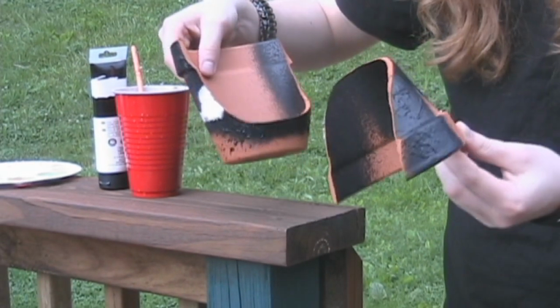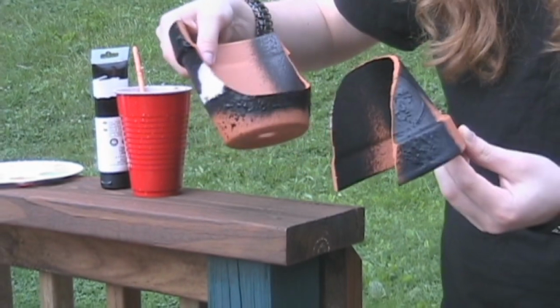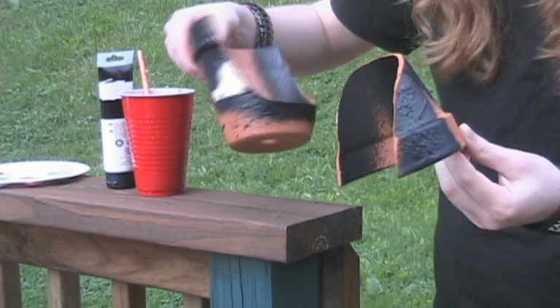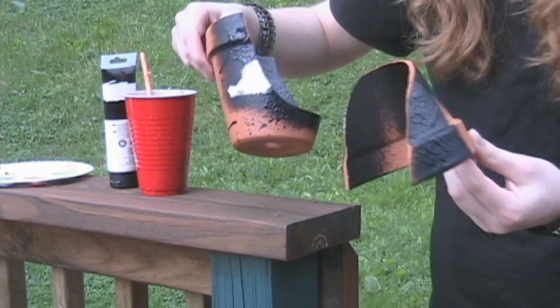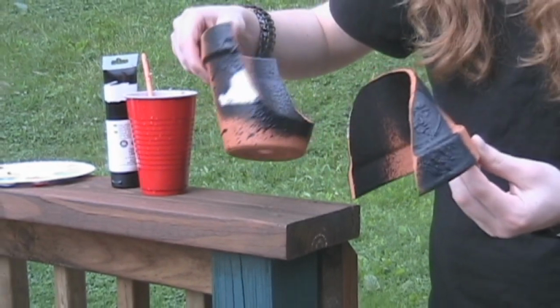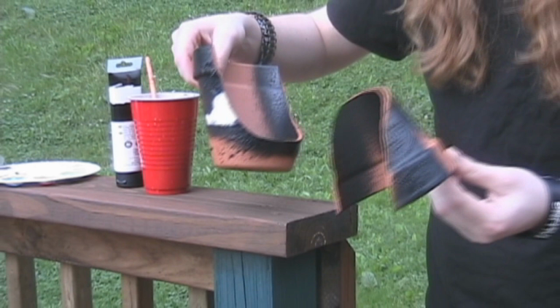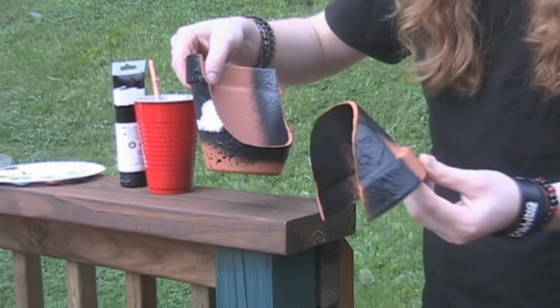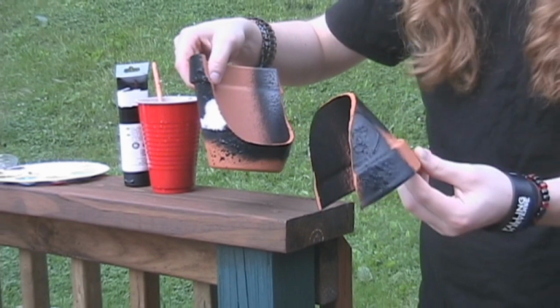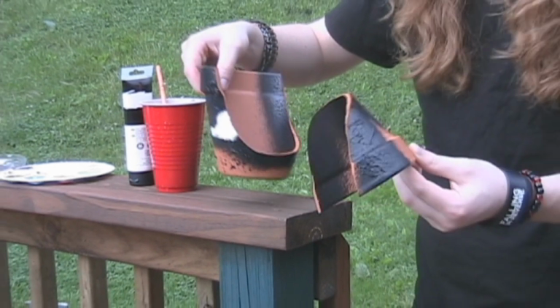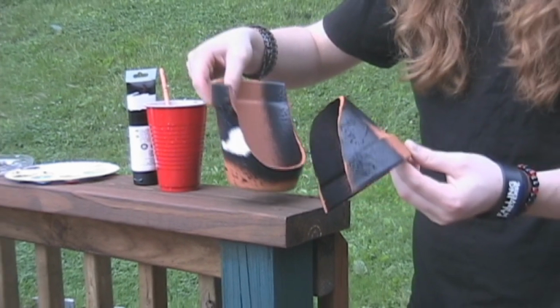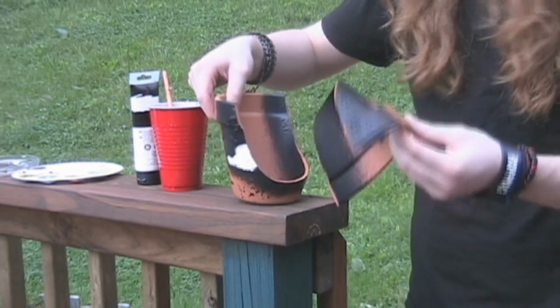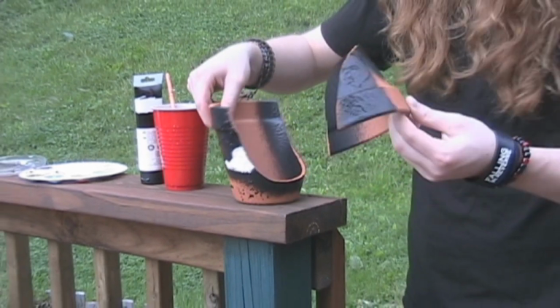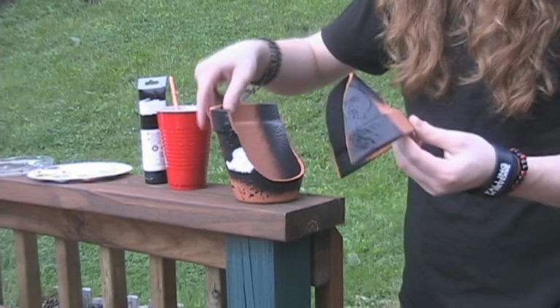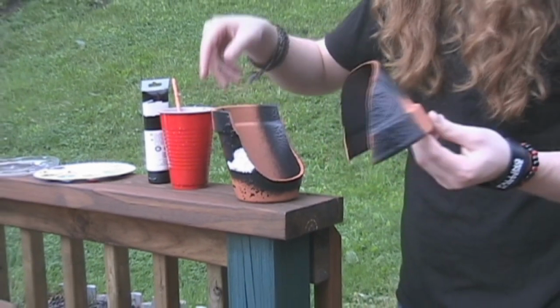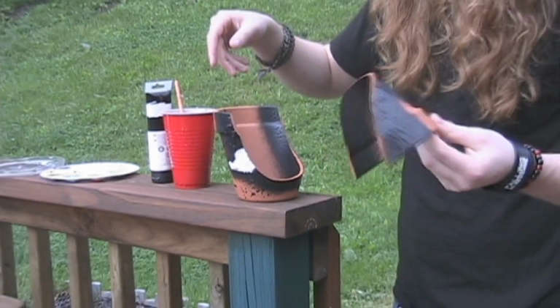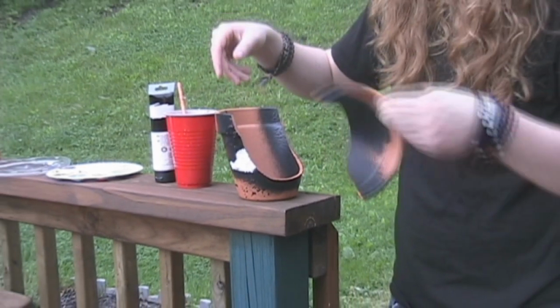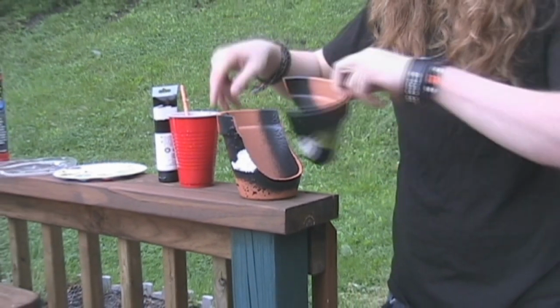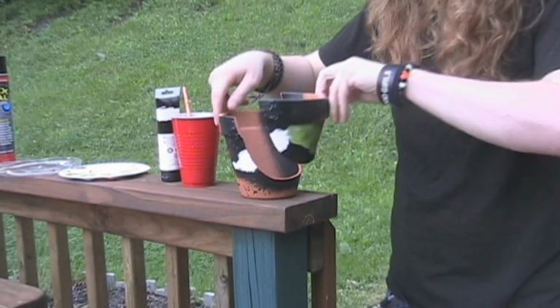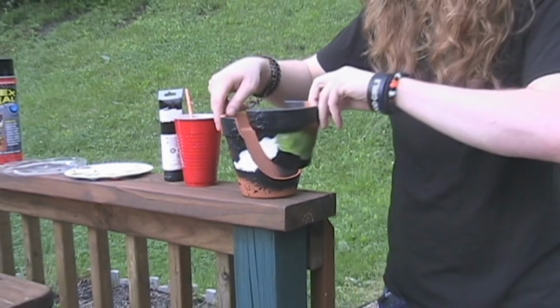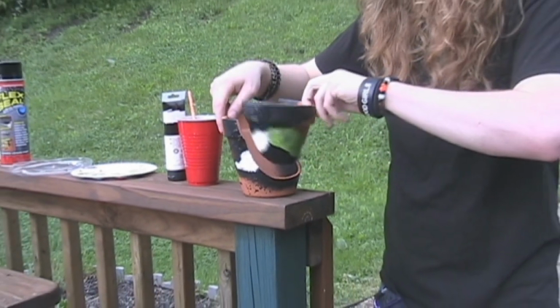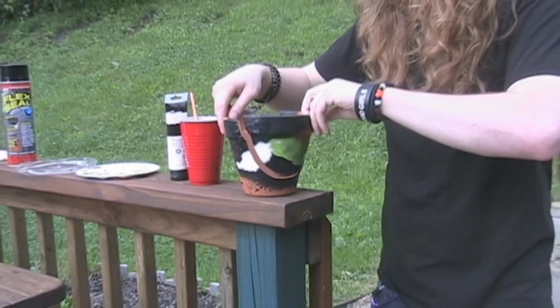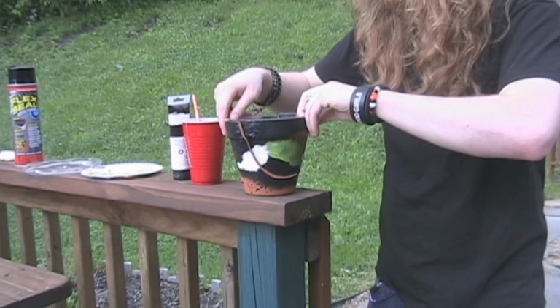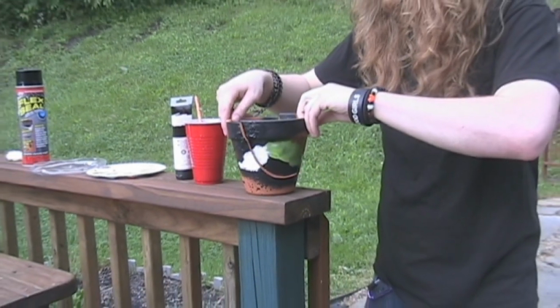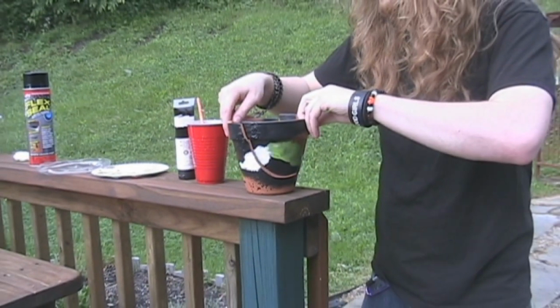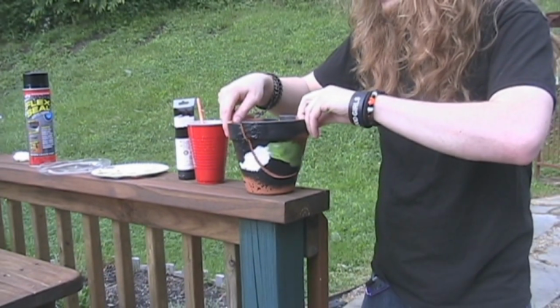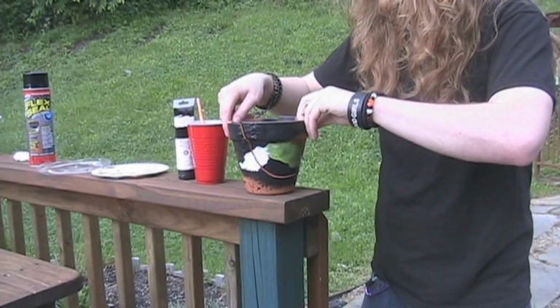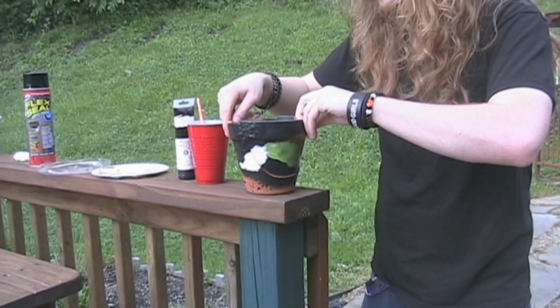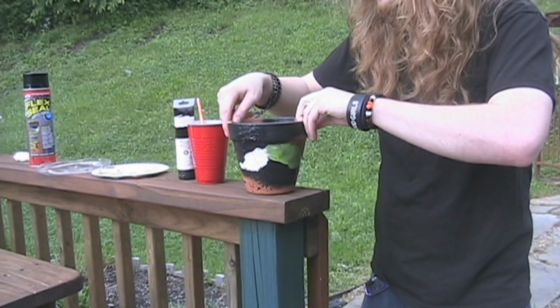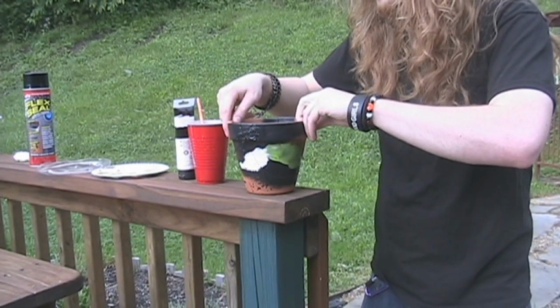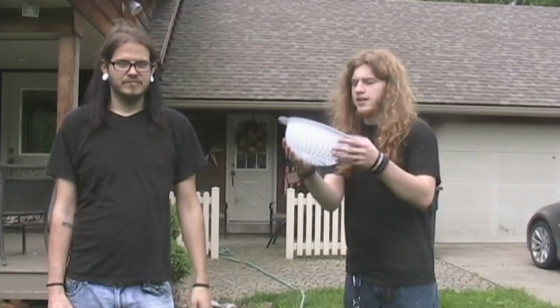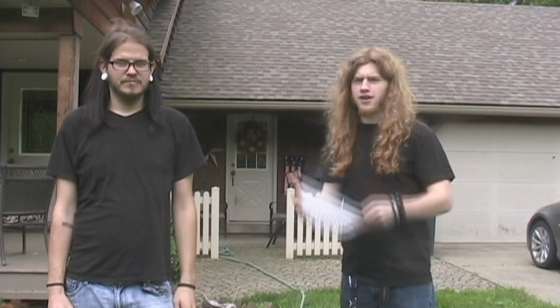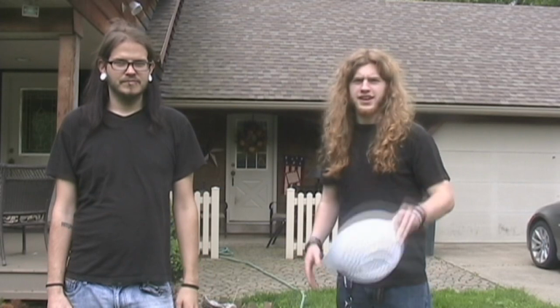It didn't mend it at all. But honestly, if you're just using it to cover up a crack, it would work.